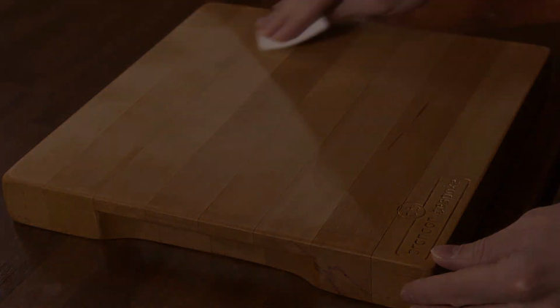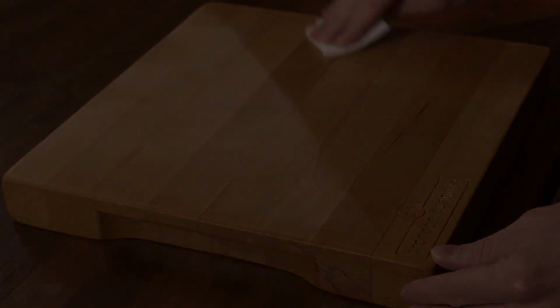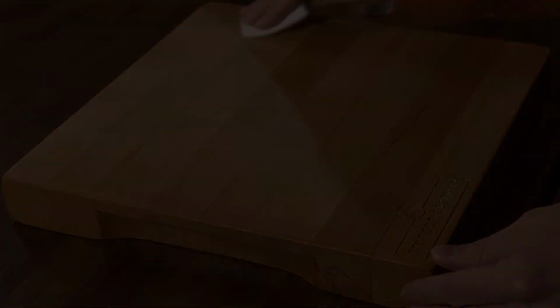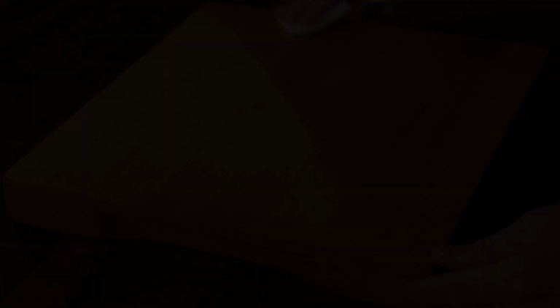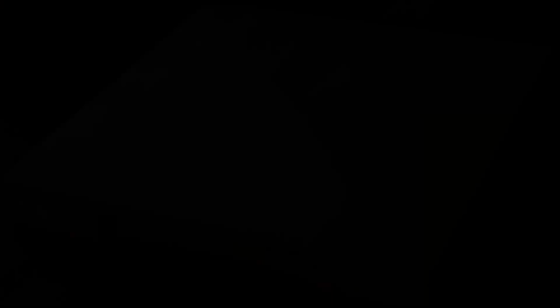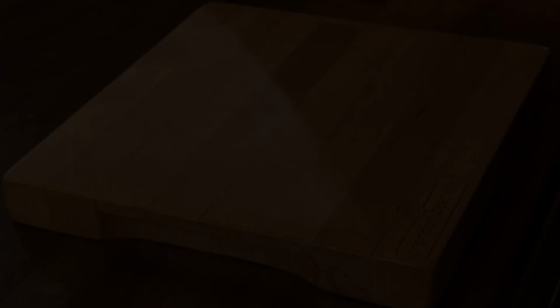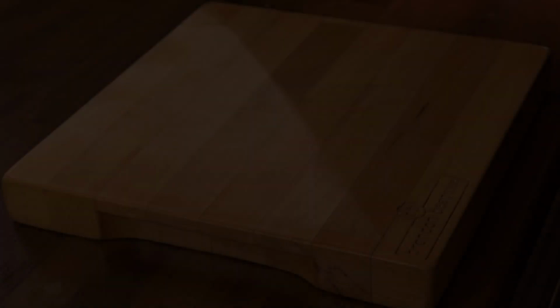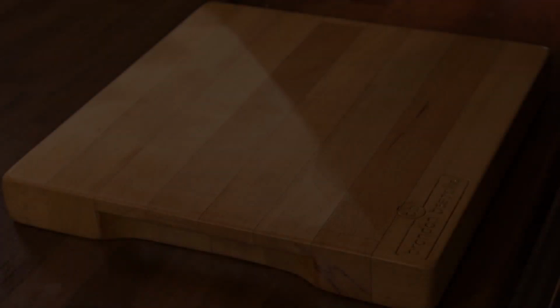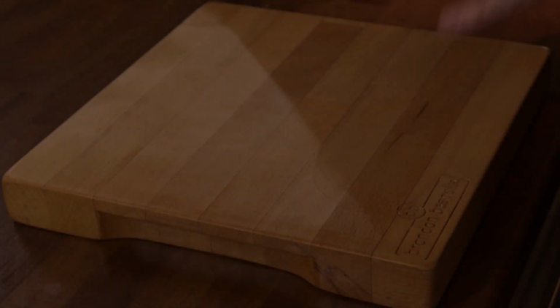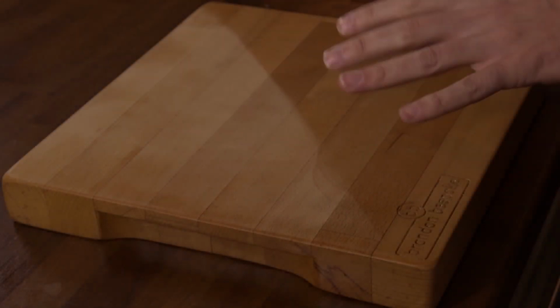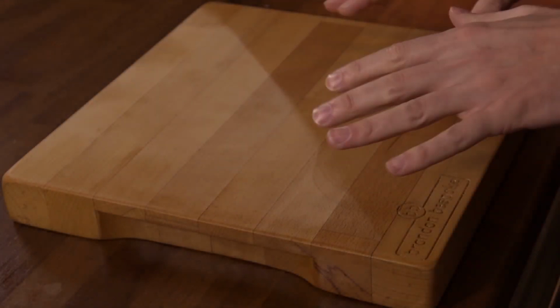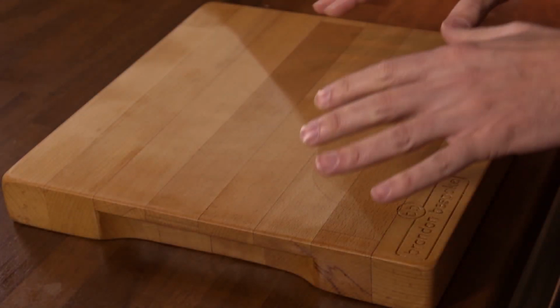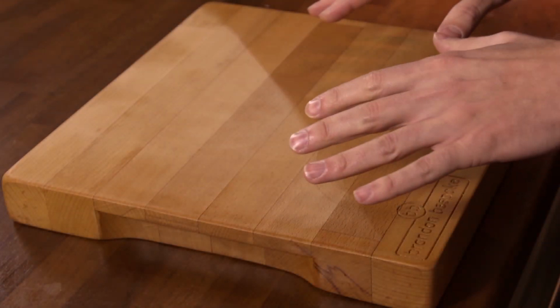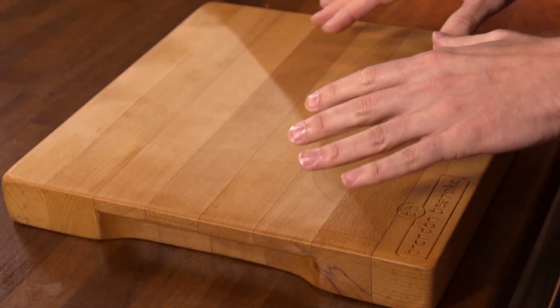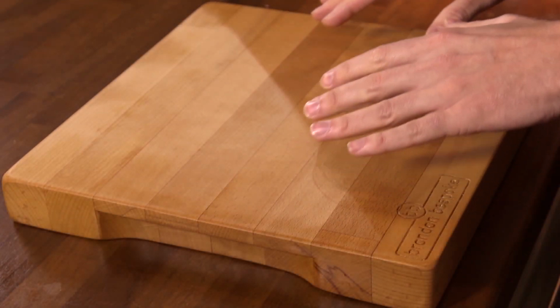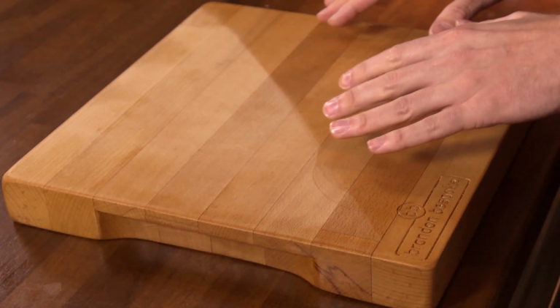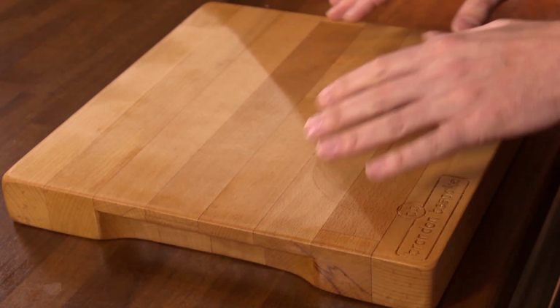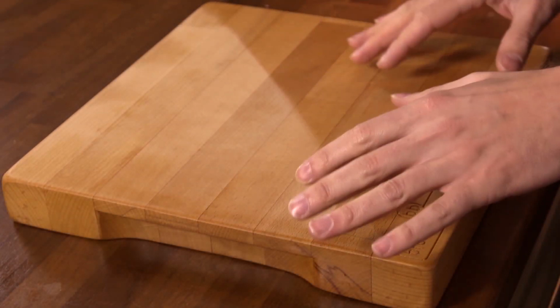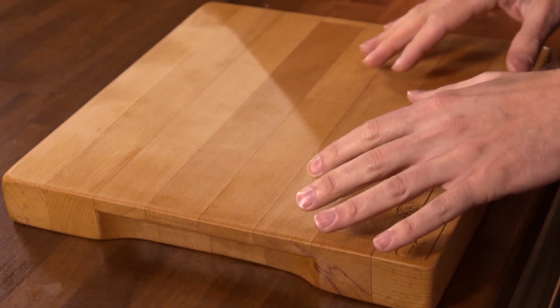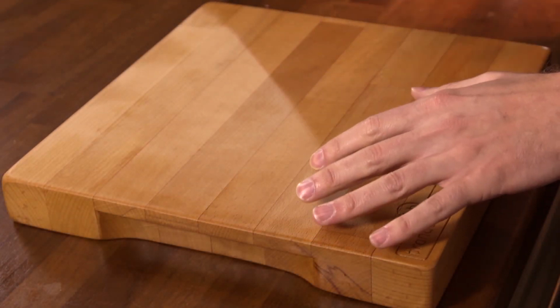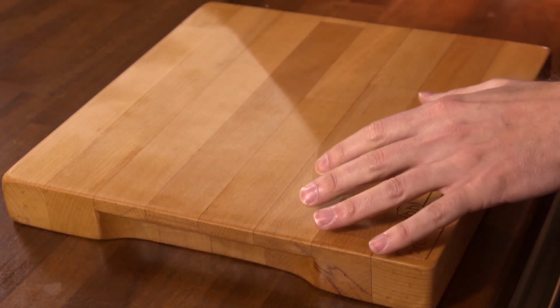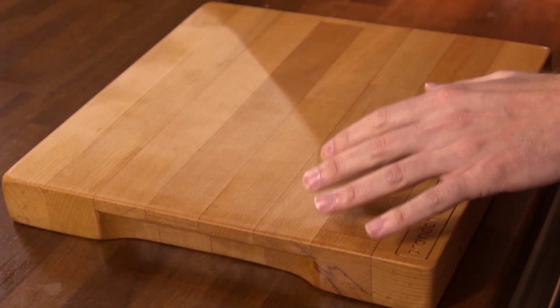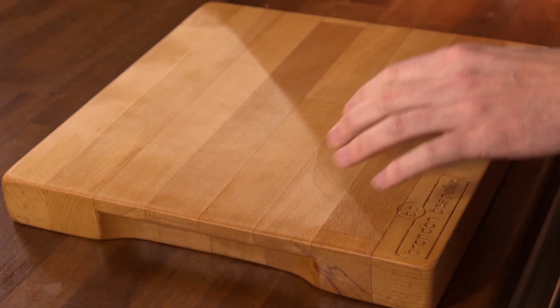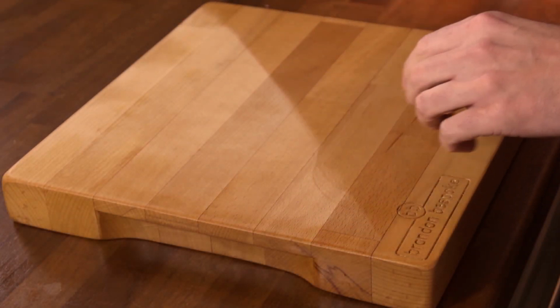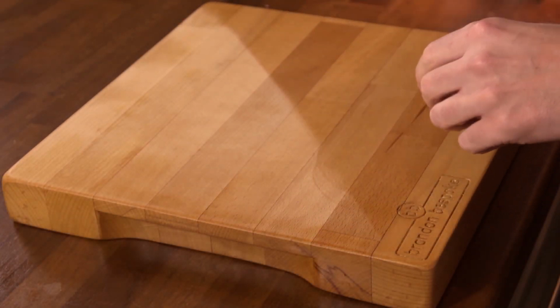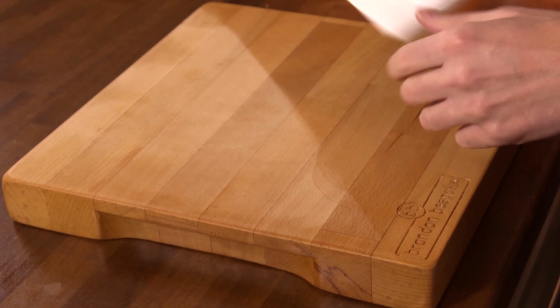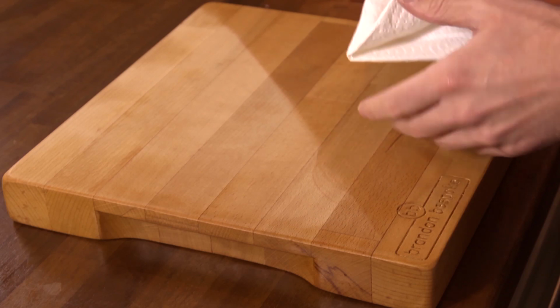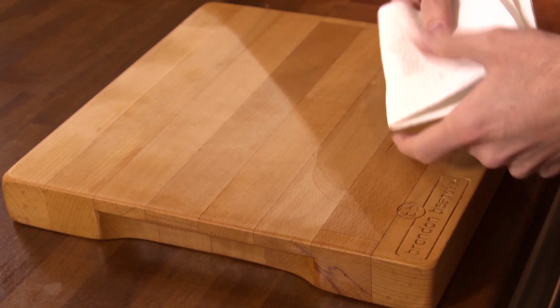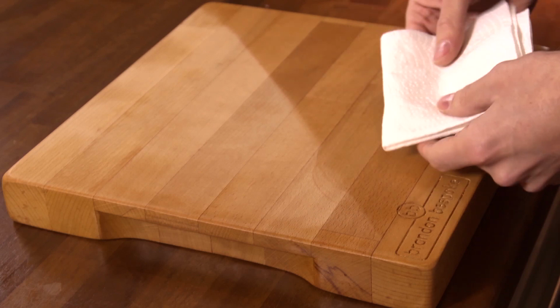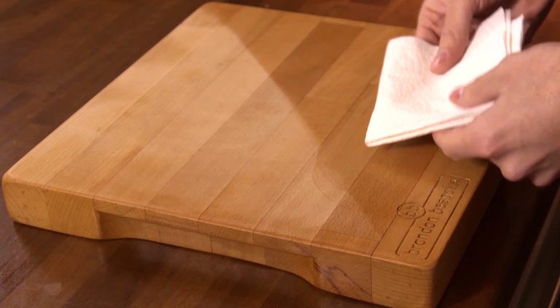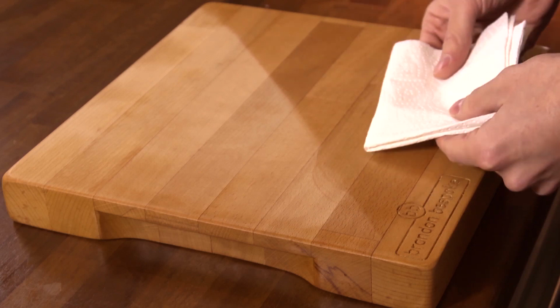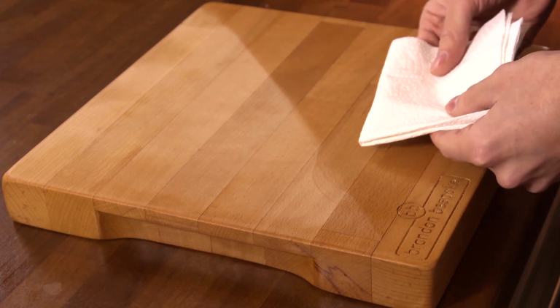Now leave it to dry and then wipe off any residue using a clean, dry kitchen towel.